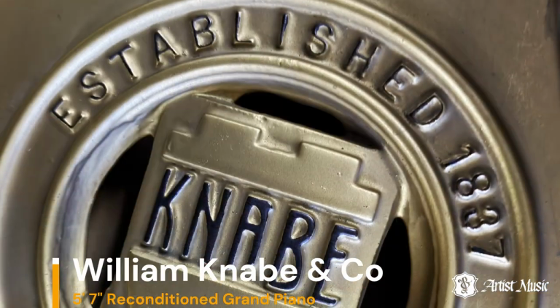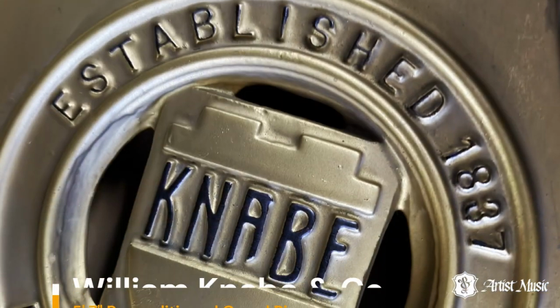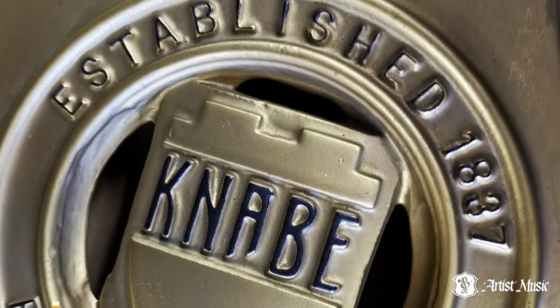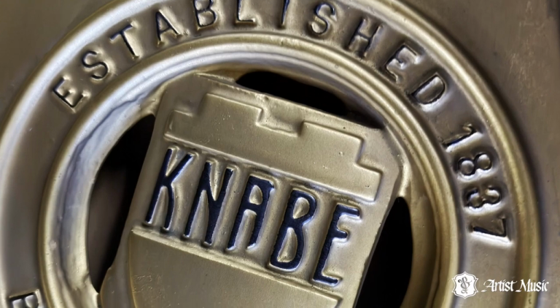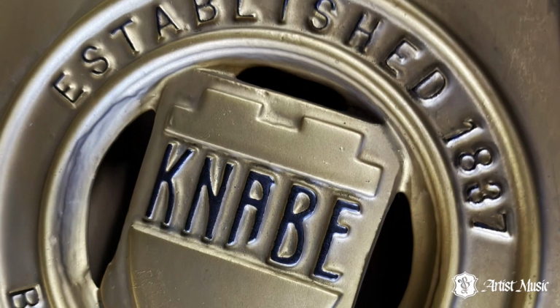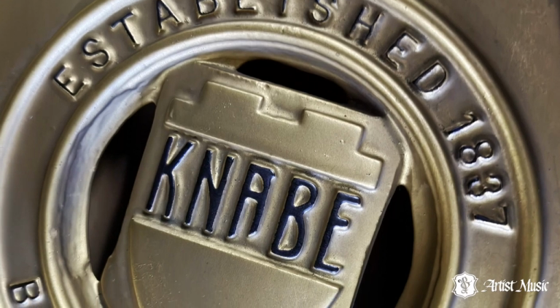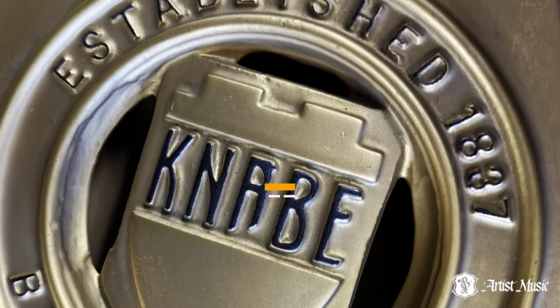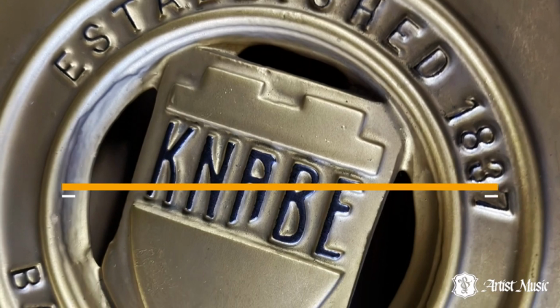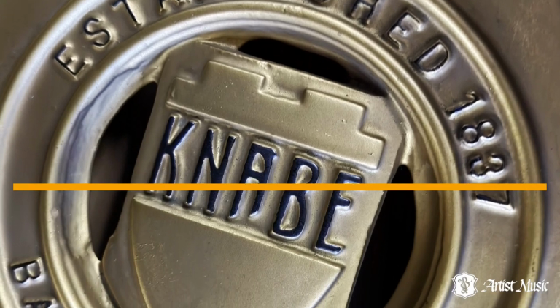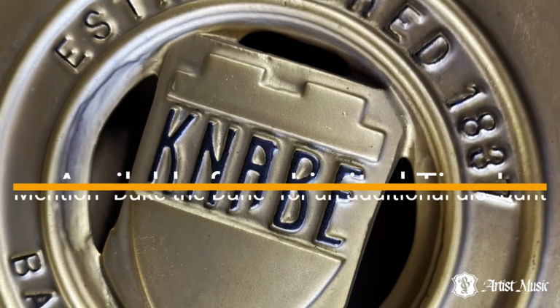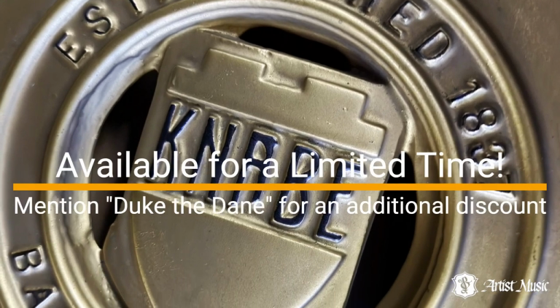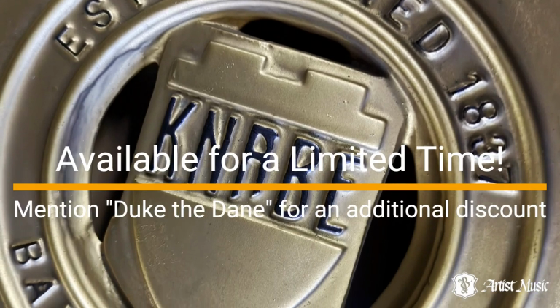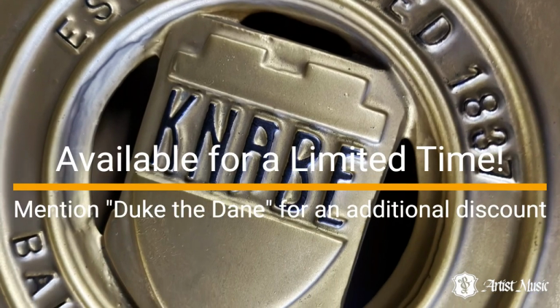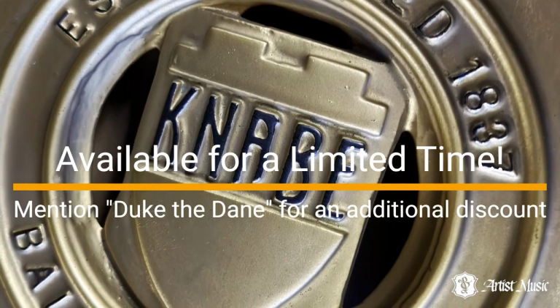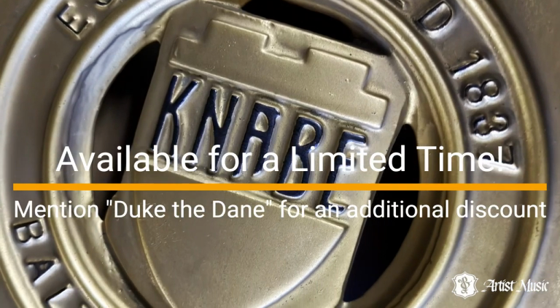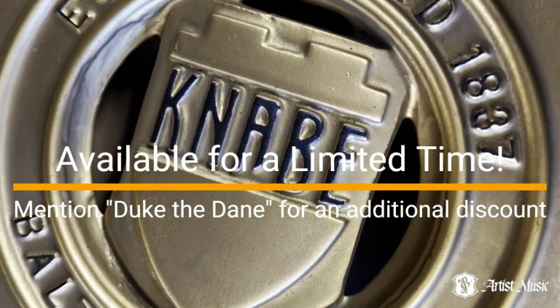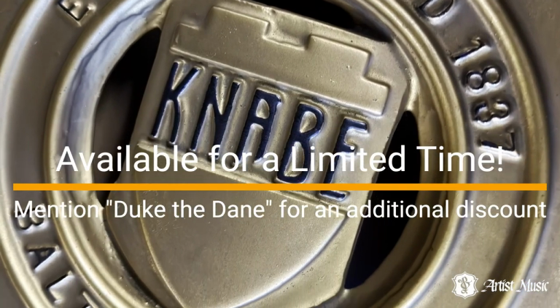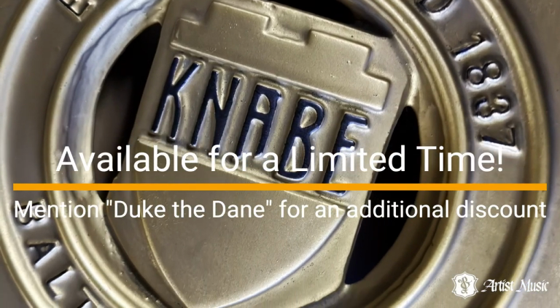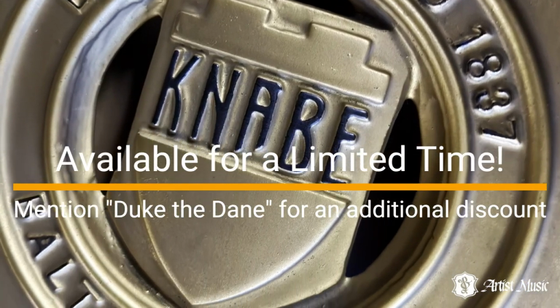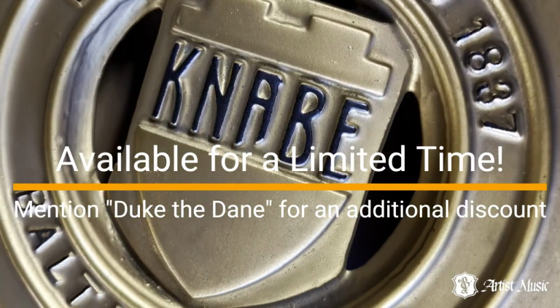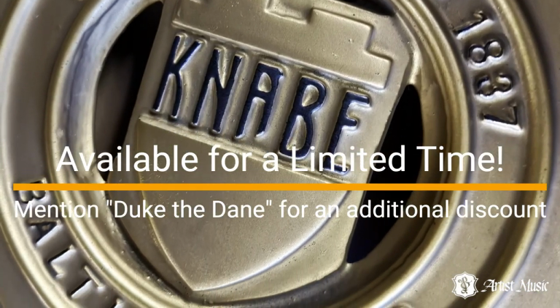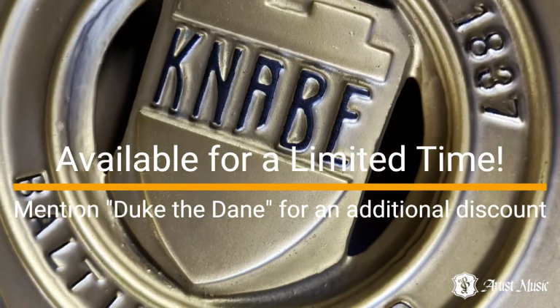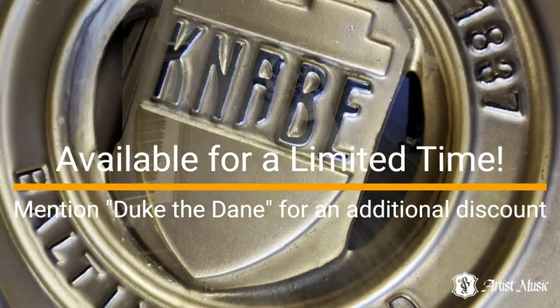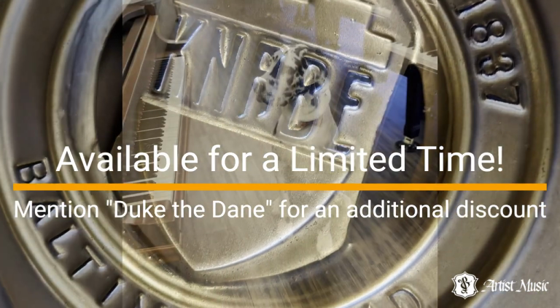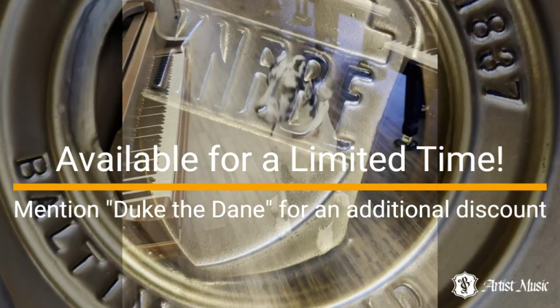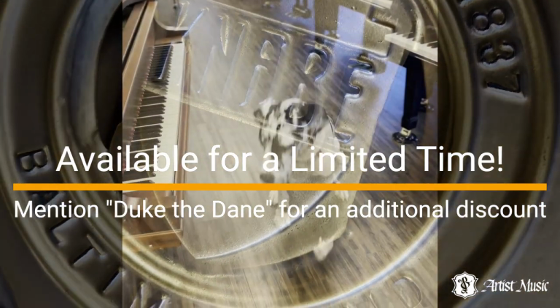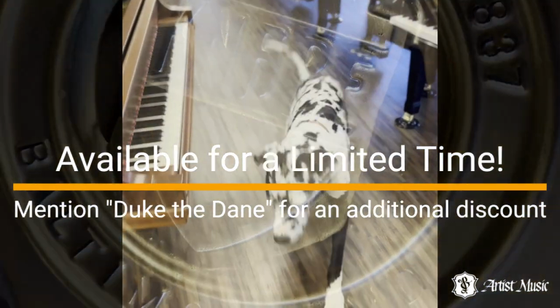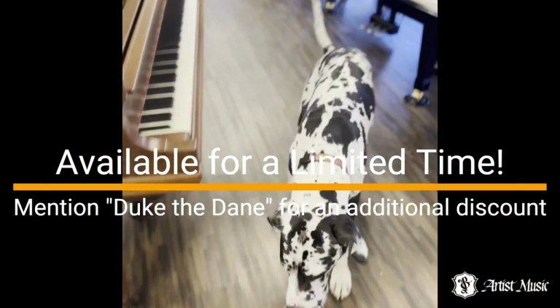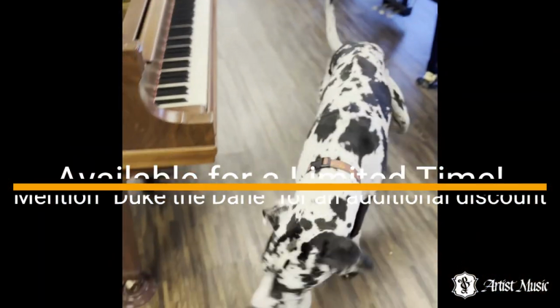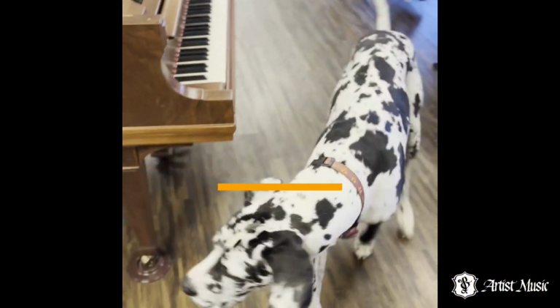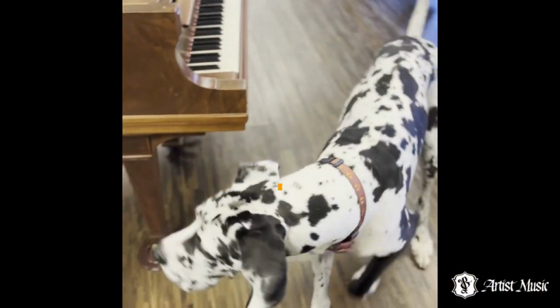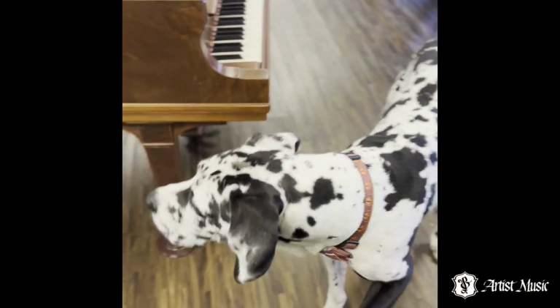Sometimes called the Steinway of the South, American-made Kanabi pianos are known for their quality, beauty, and gorgeous tone.